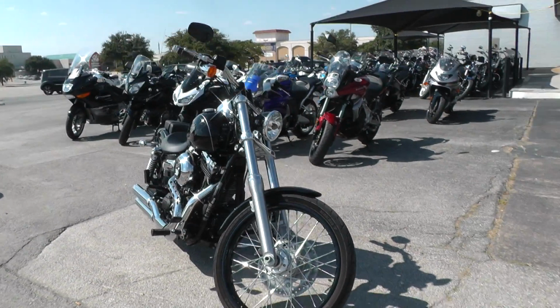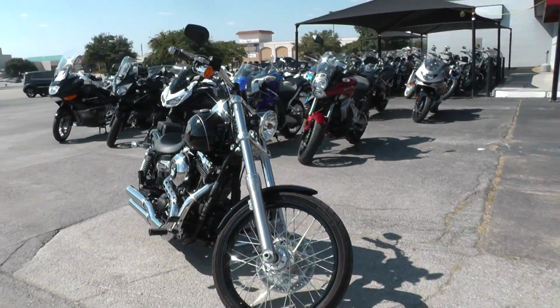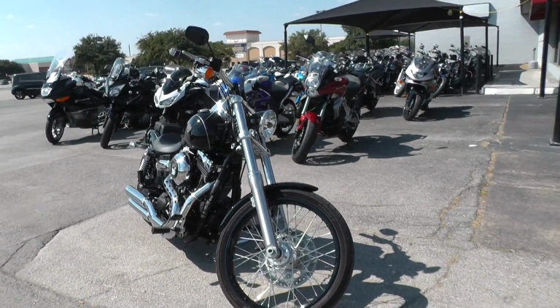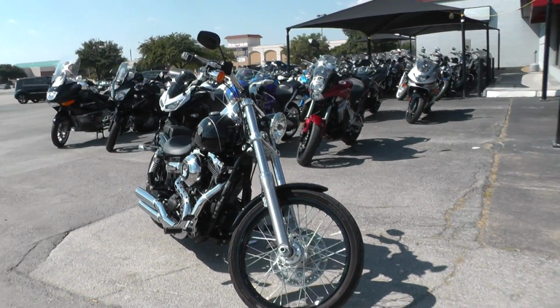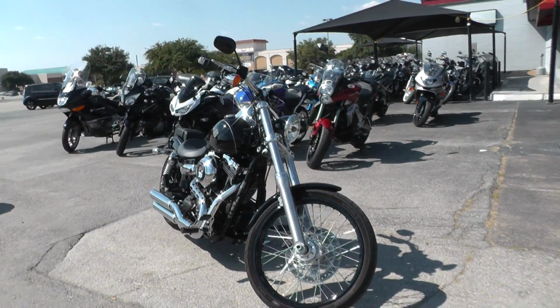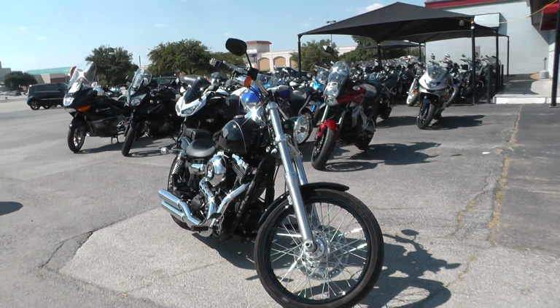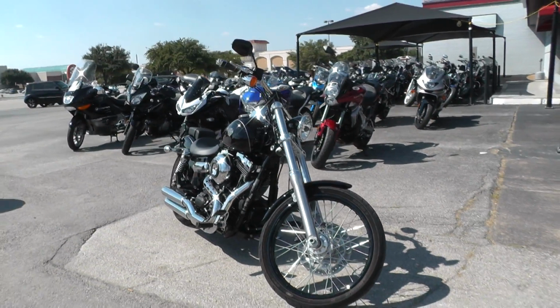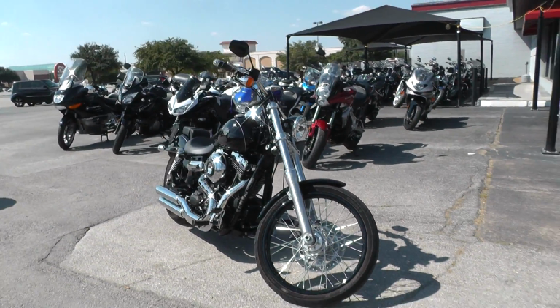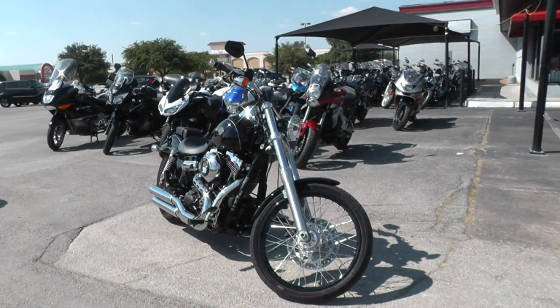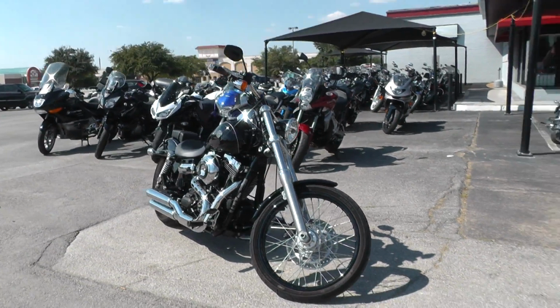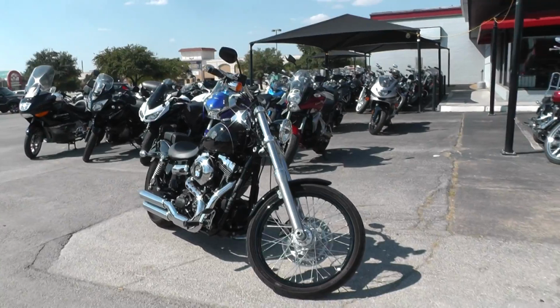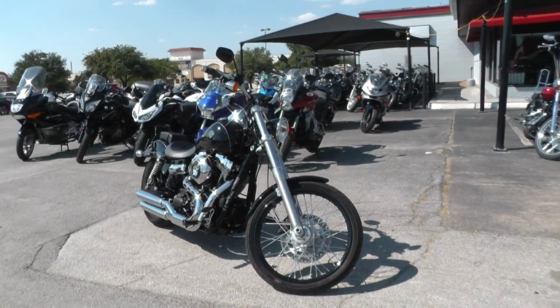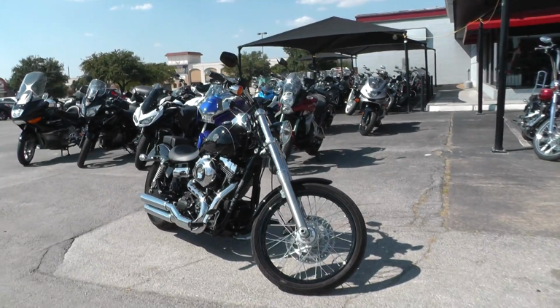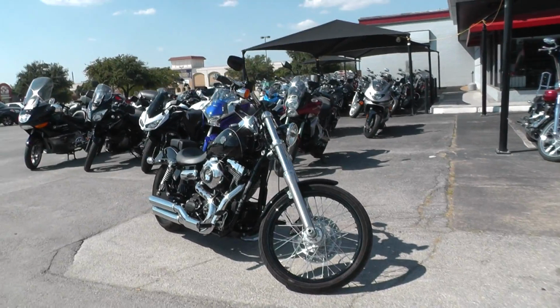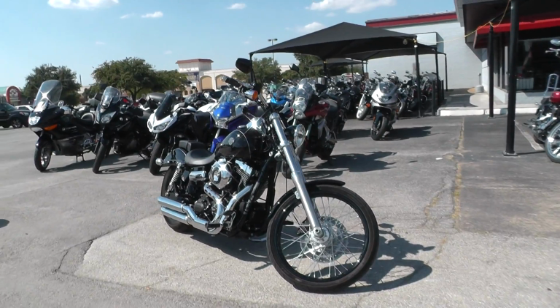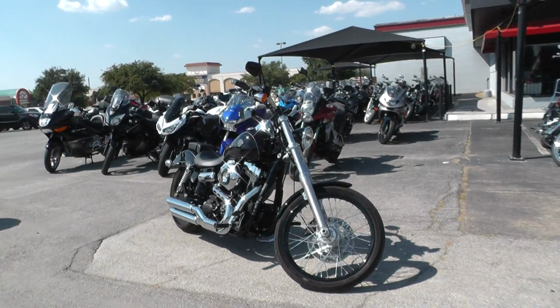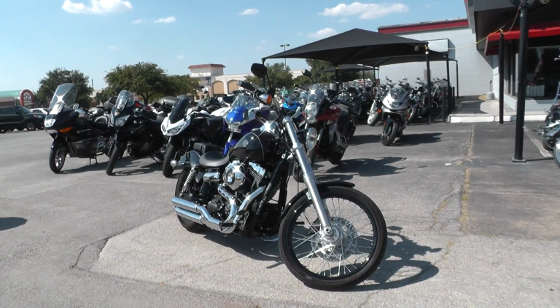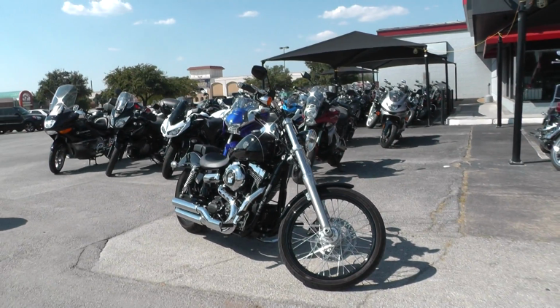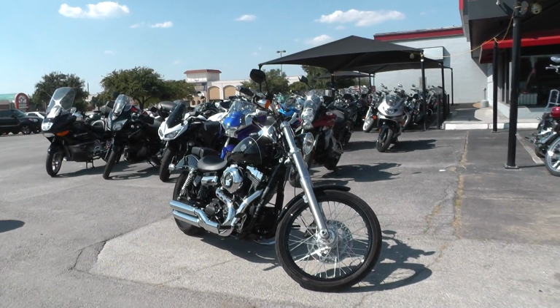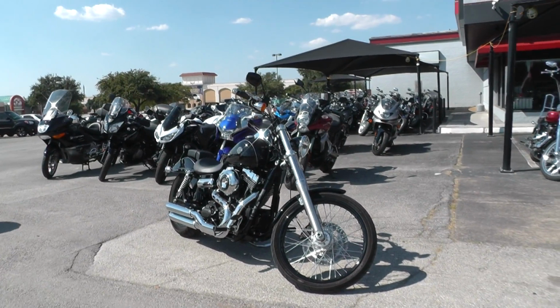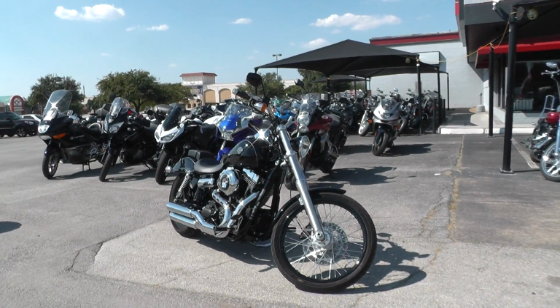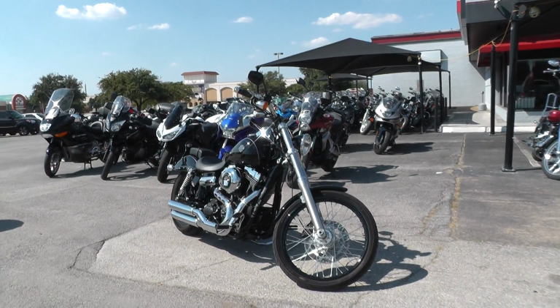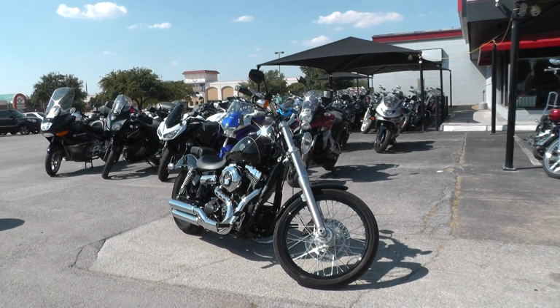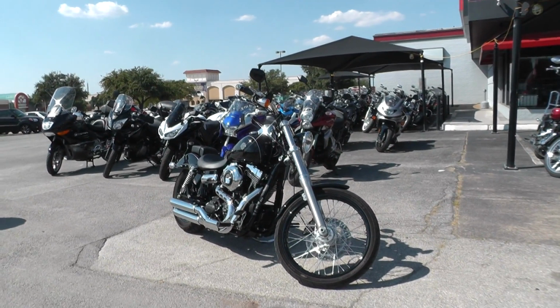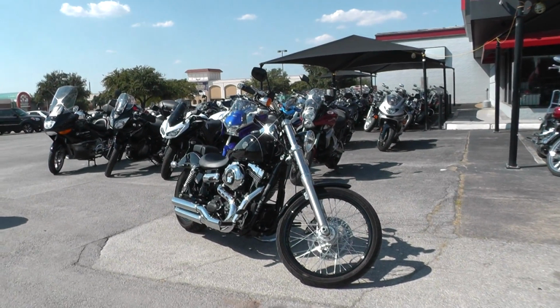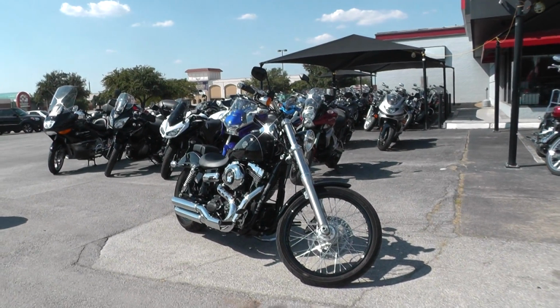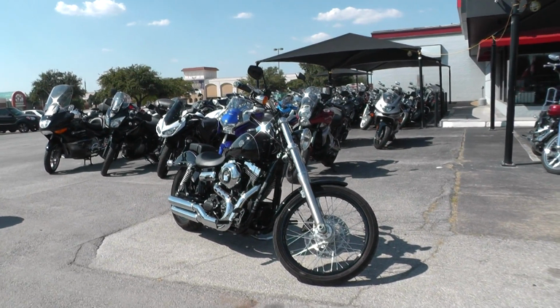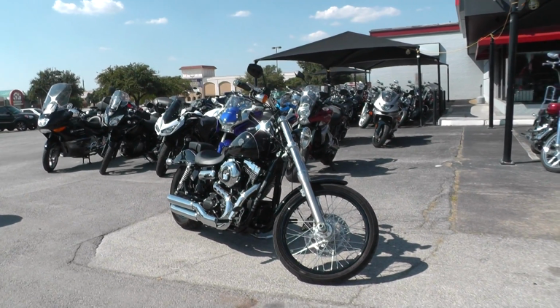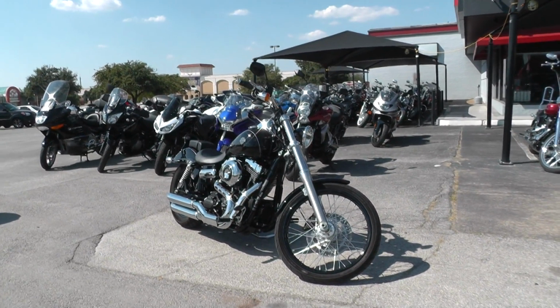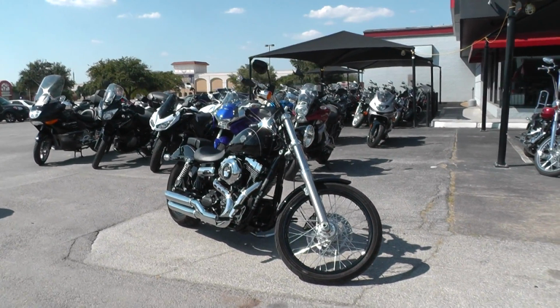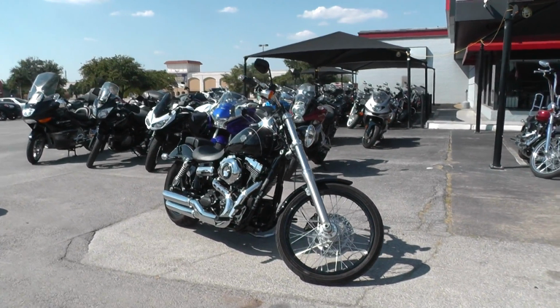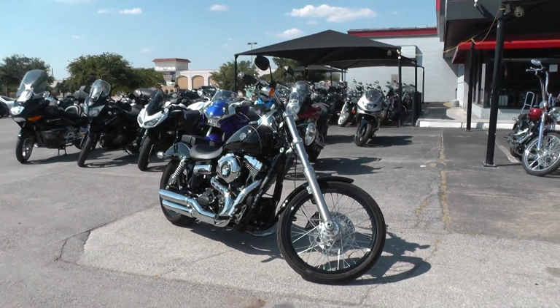We ship bikes all over the world so it'd be easy to get this one to you. This is Gino with American Motorcycle Trading Company in Arlington, Texas. Thanks for looking.